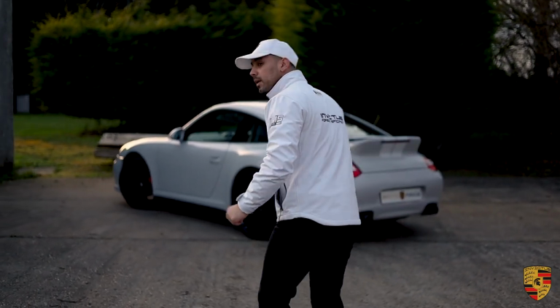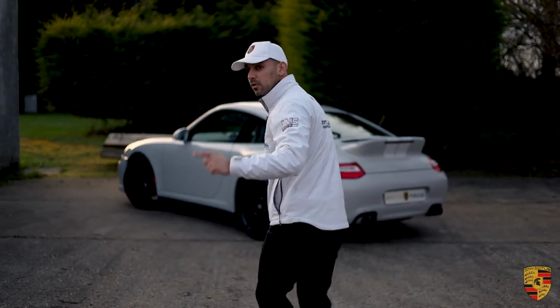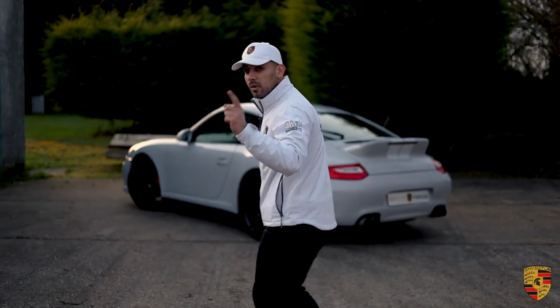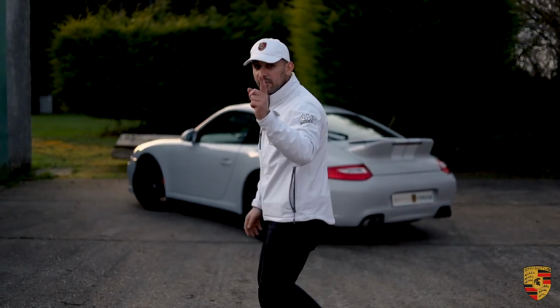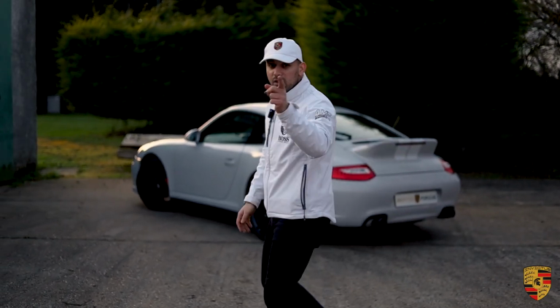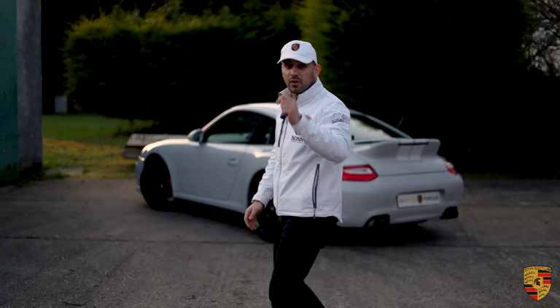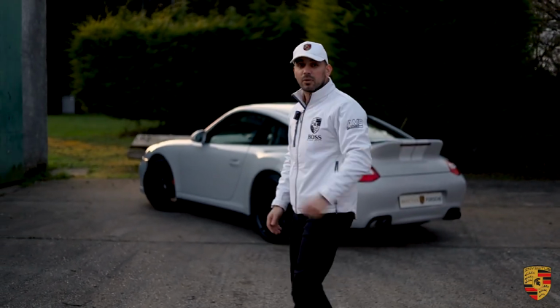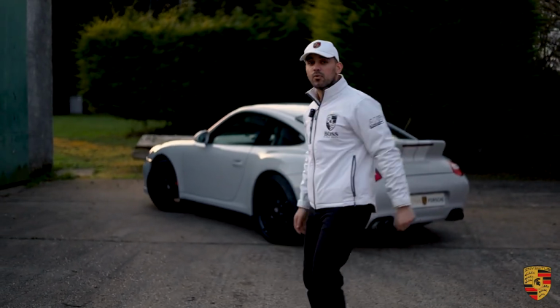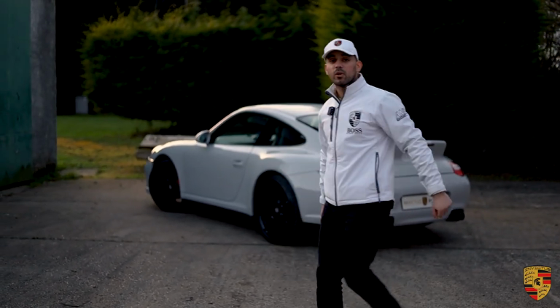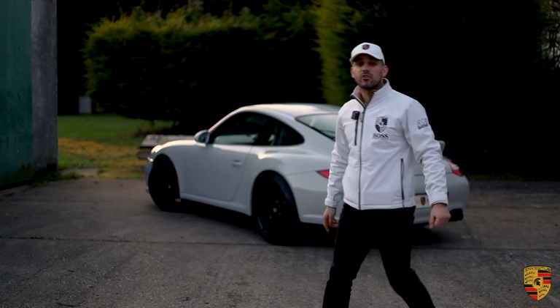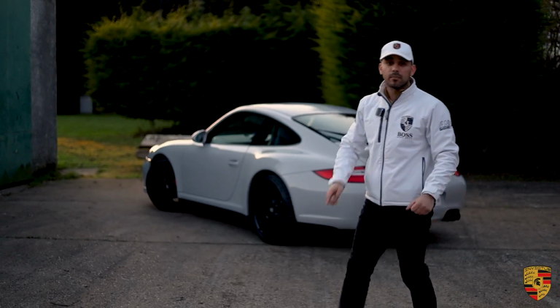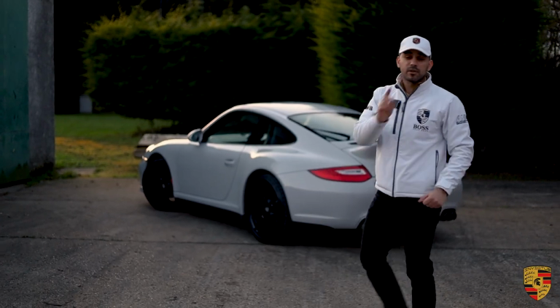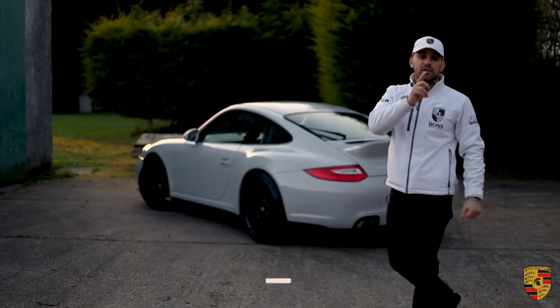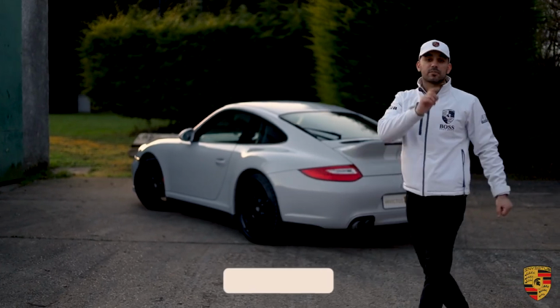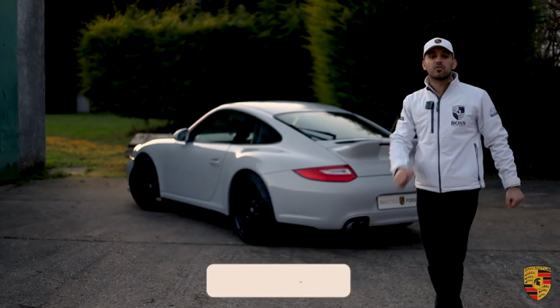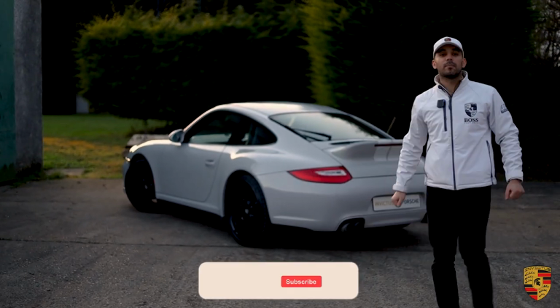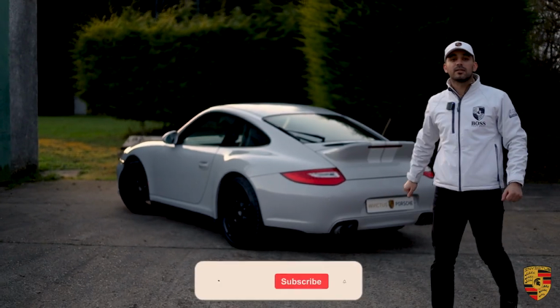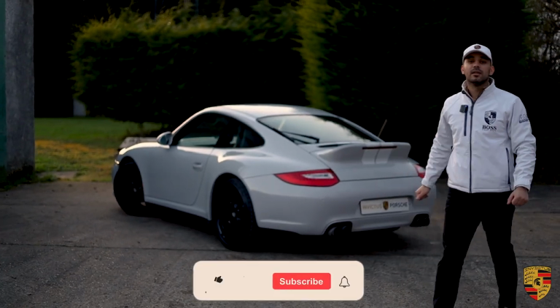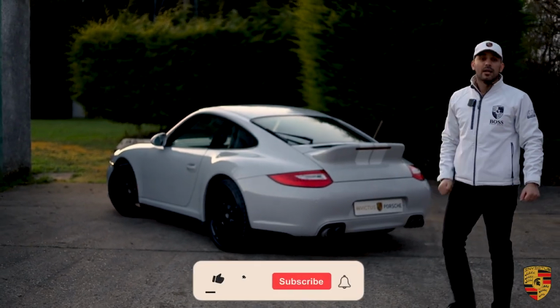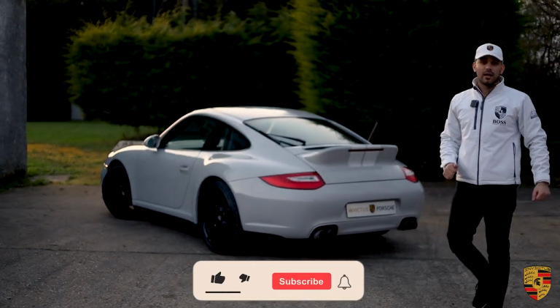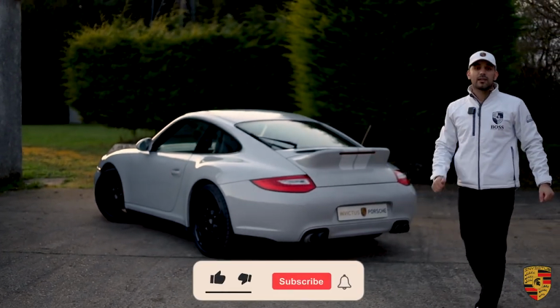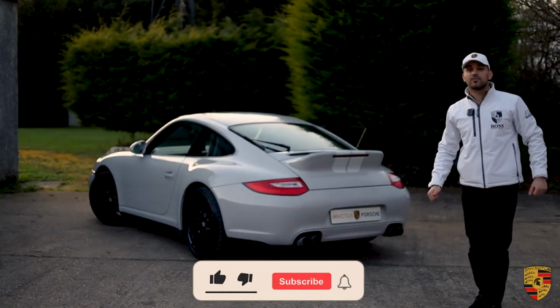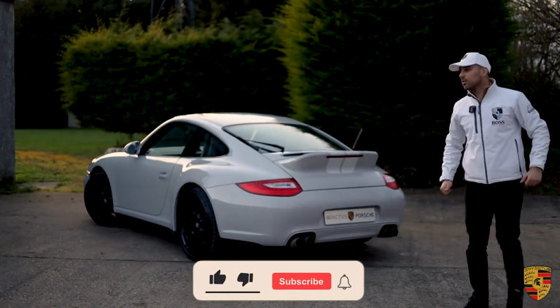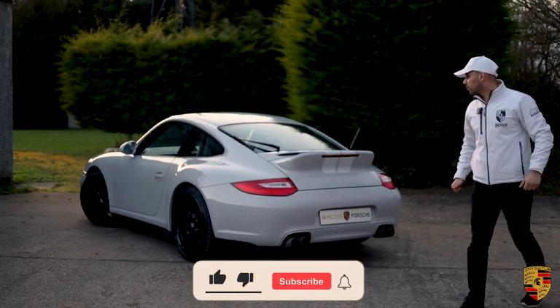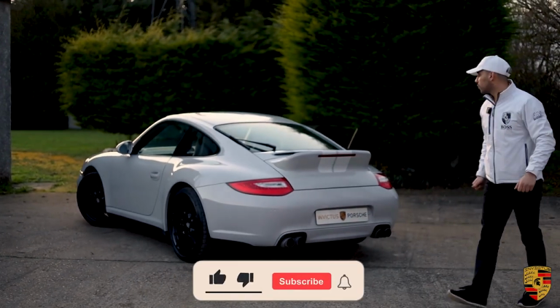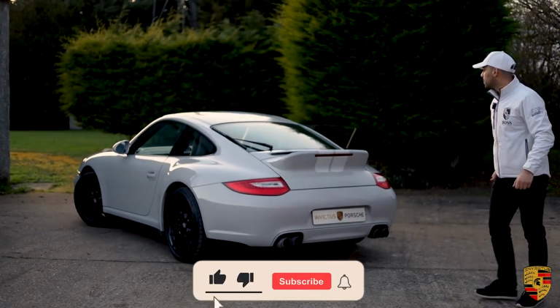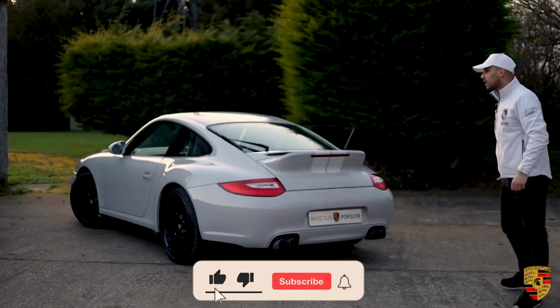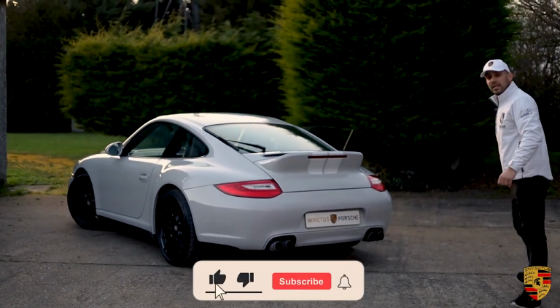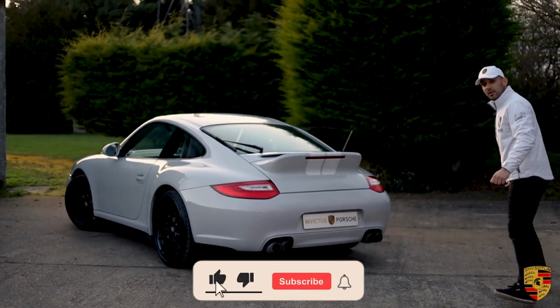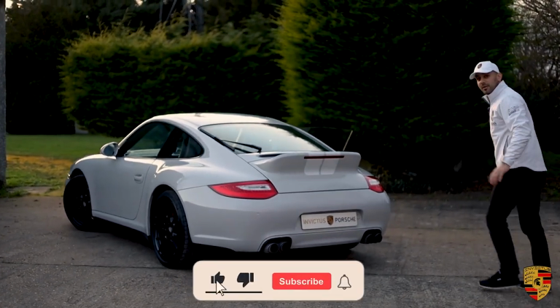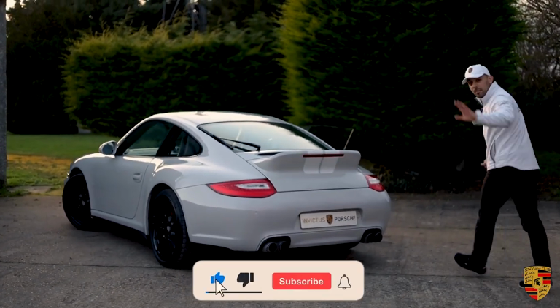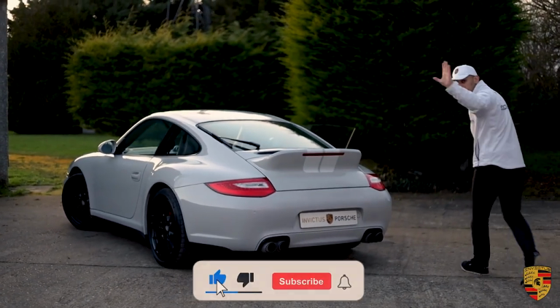Thank you very much for watching. Press that subscribe button and let us know if we've been any good. Bye.